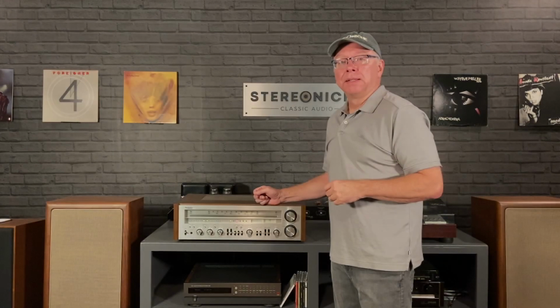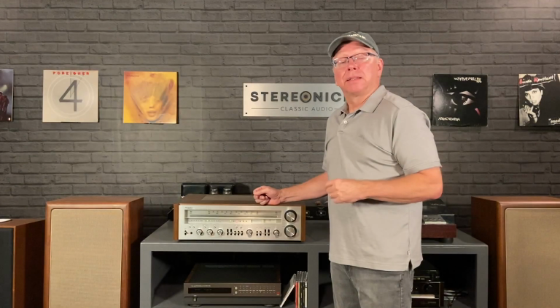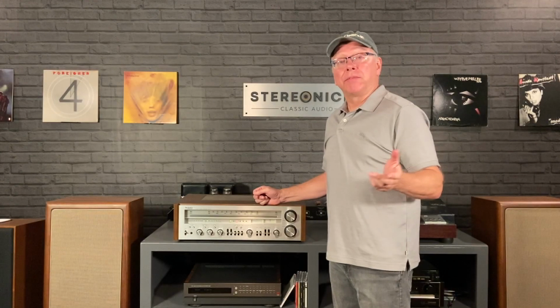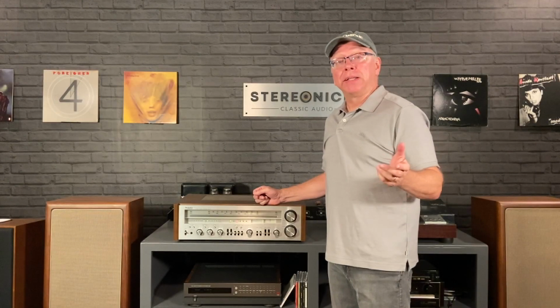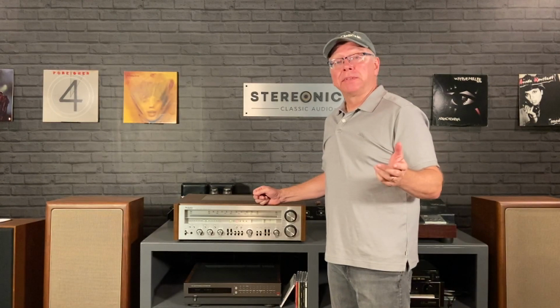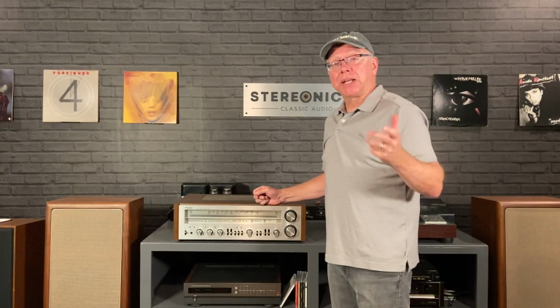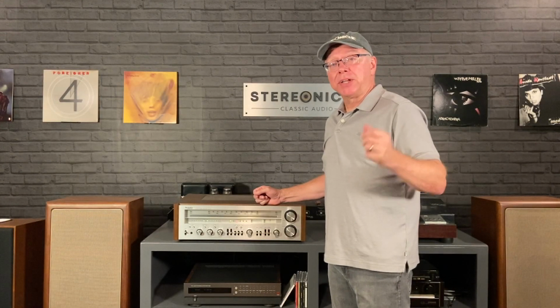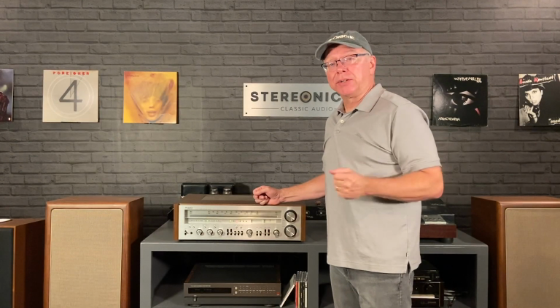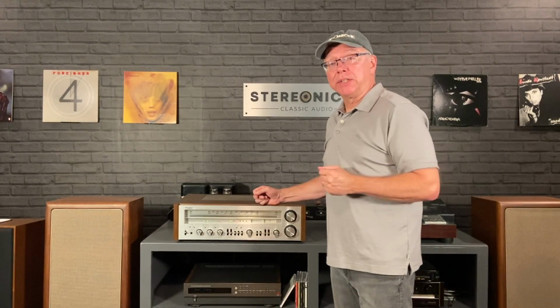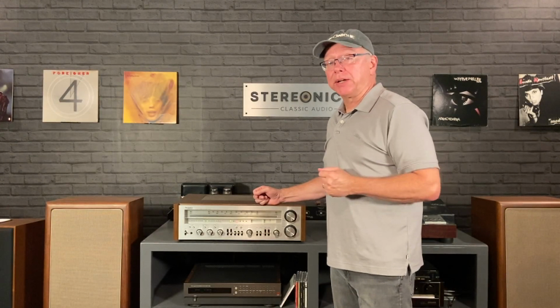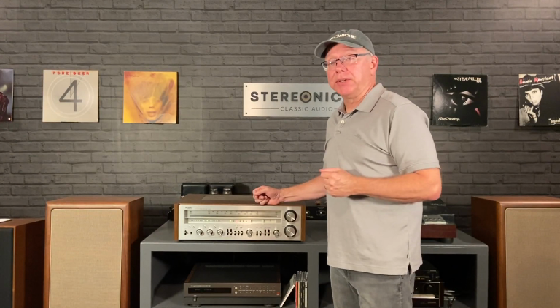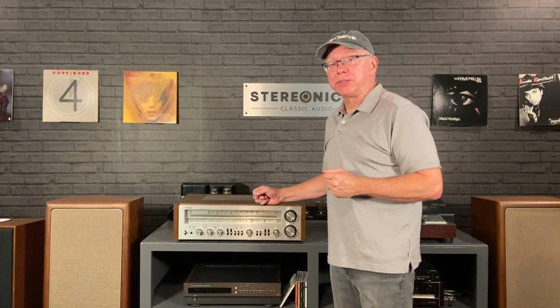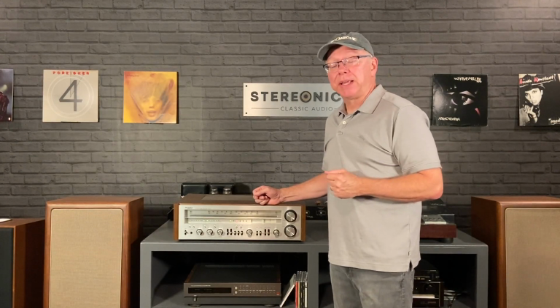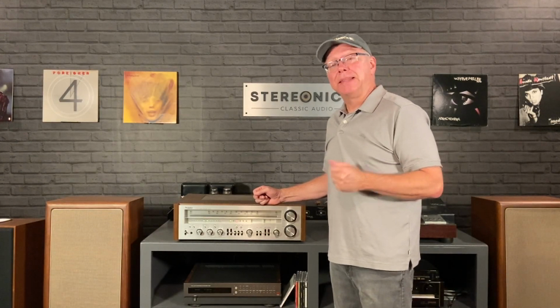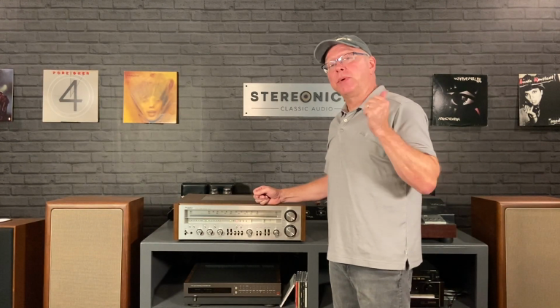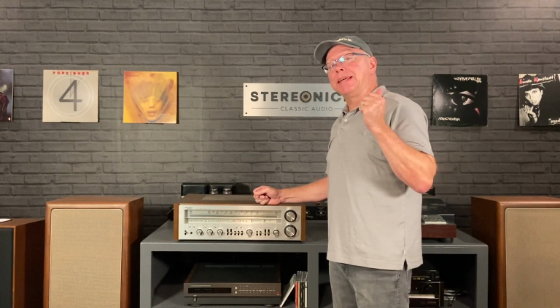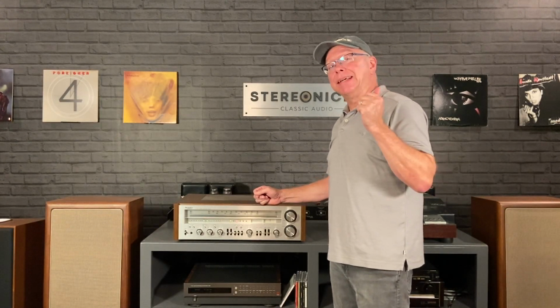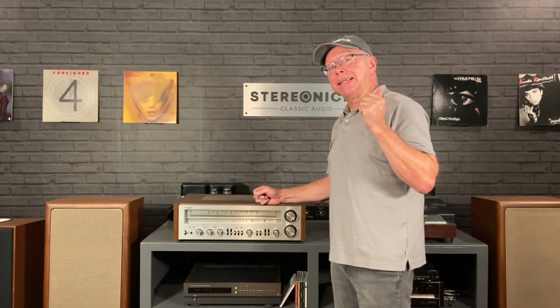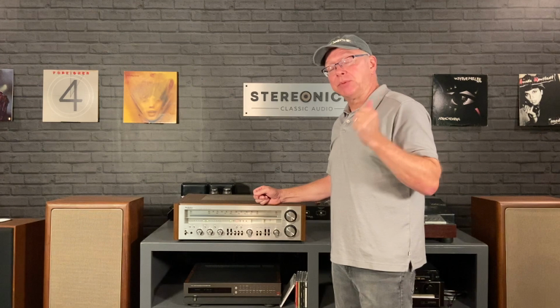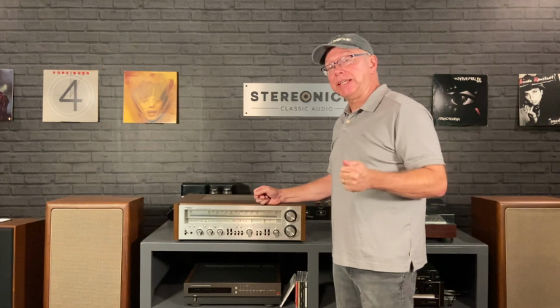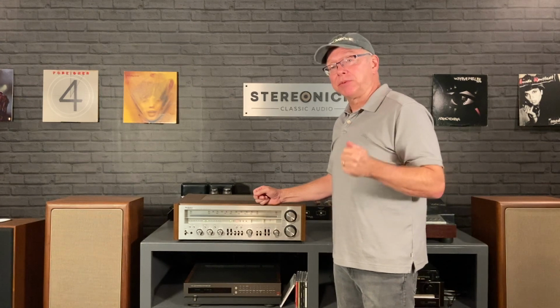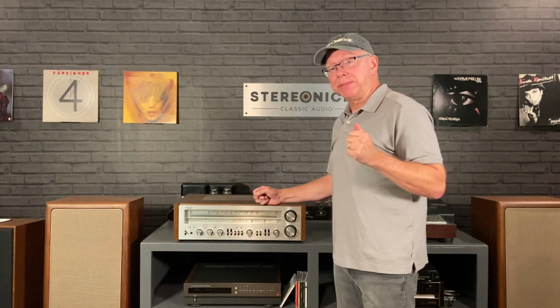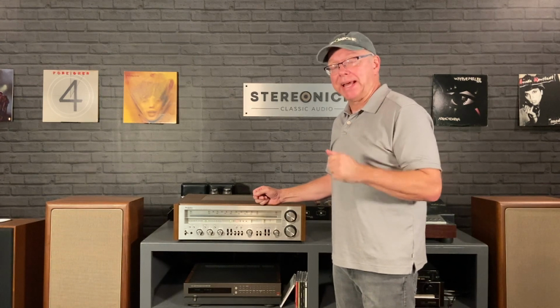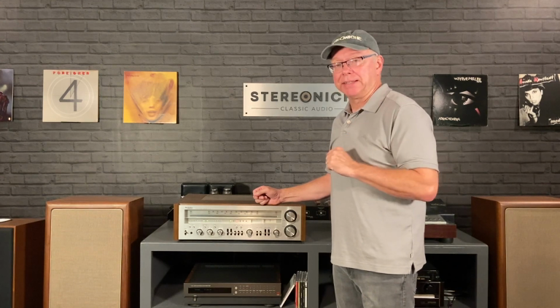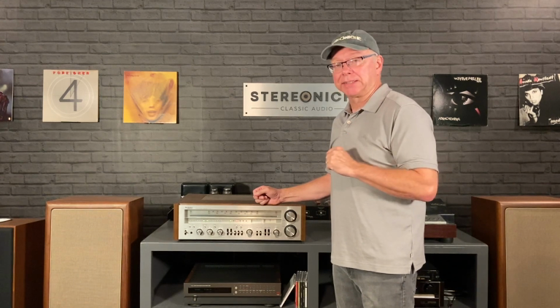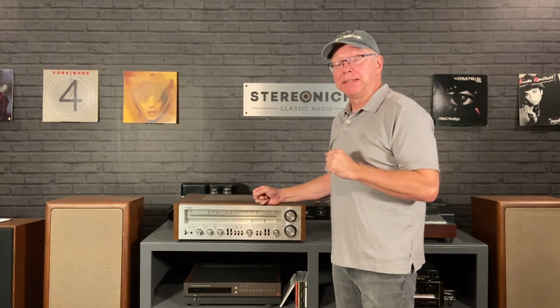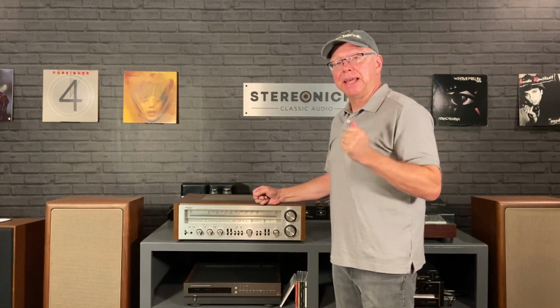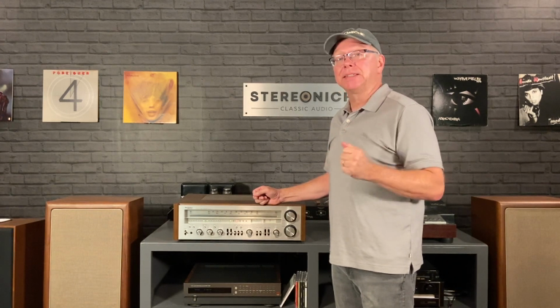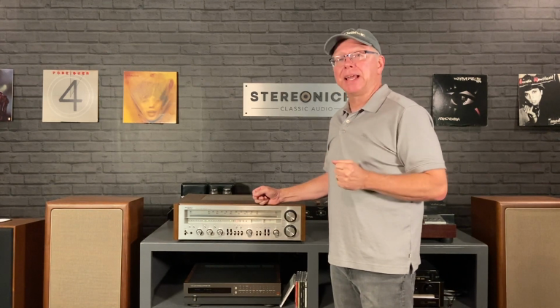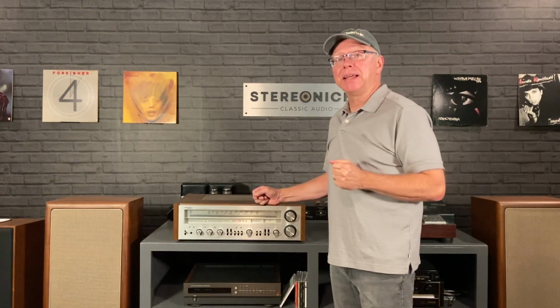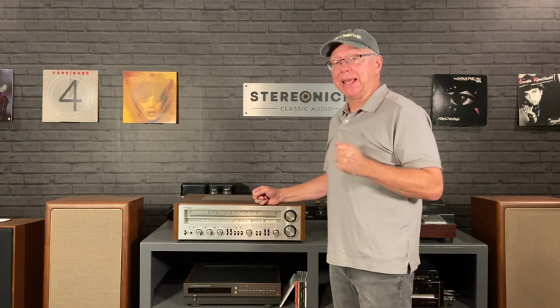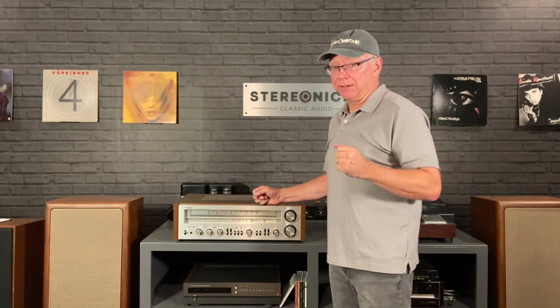Hi everyone, Scott Schneider on Stereo Niche. This week it's a receiver from Technics, the SA800.